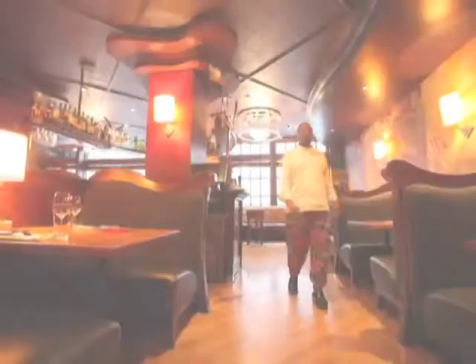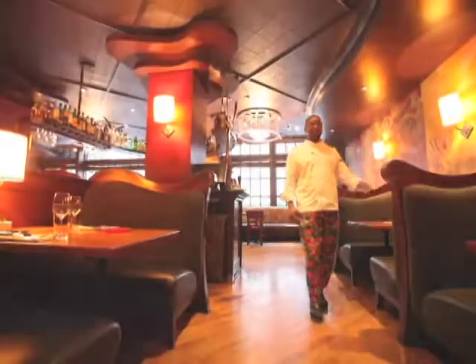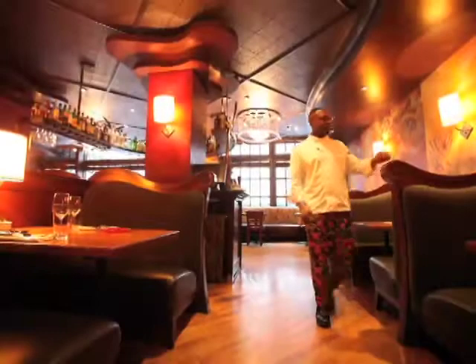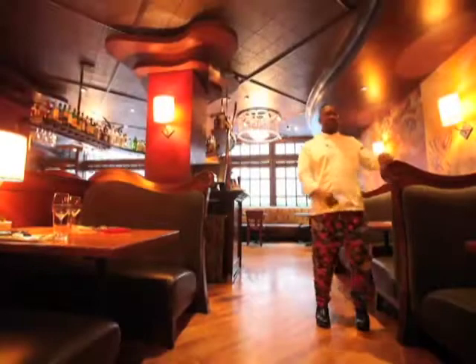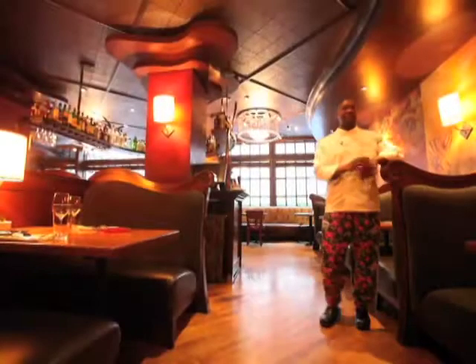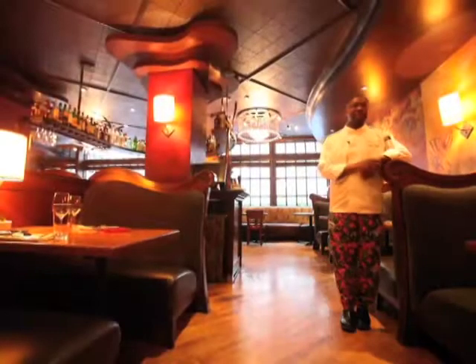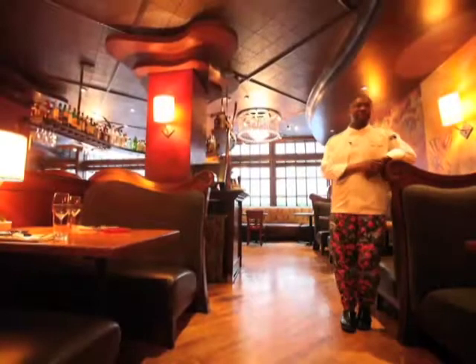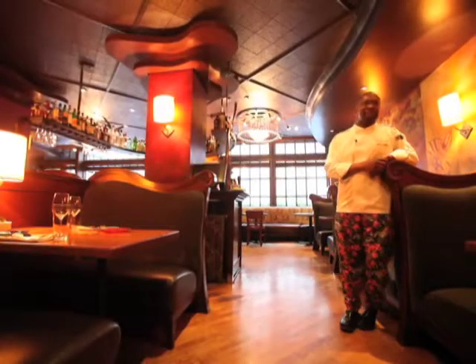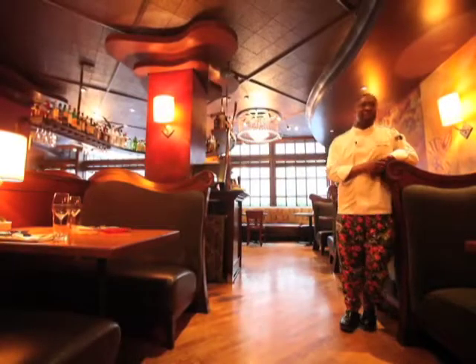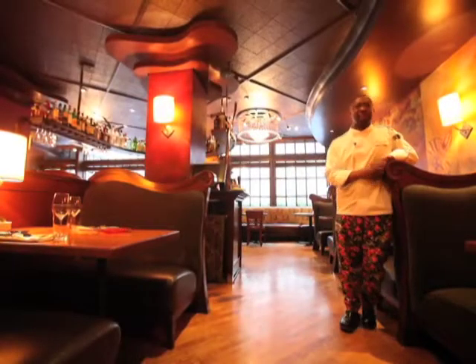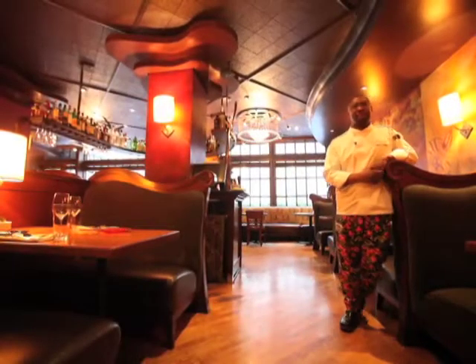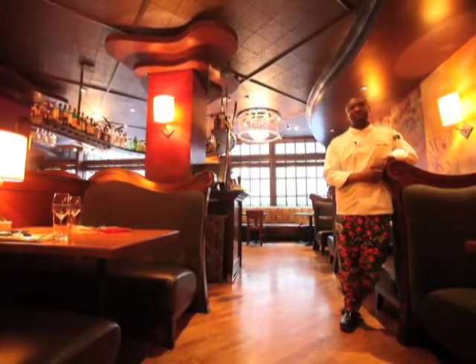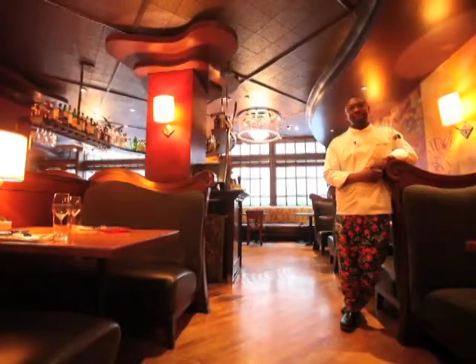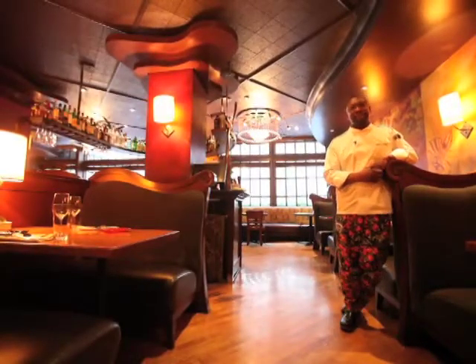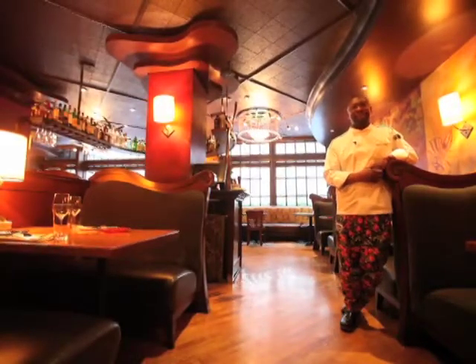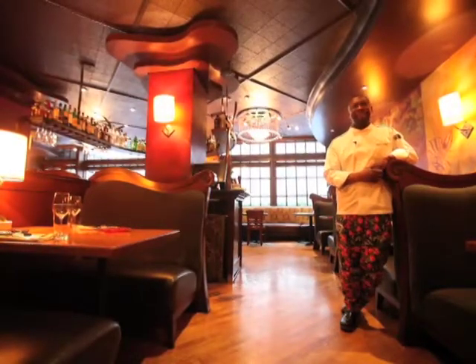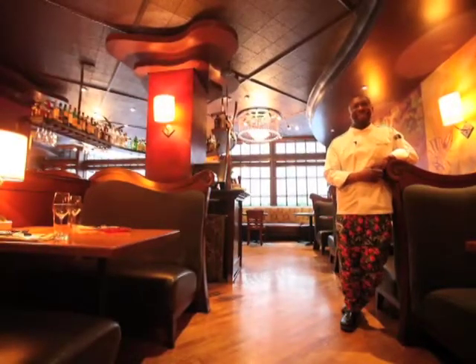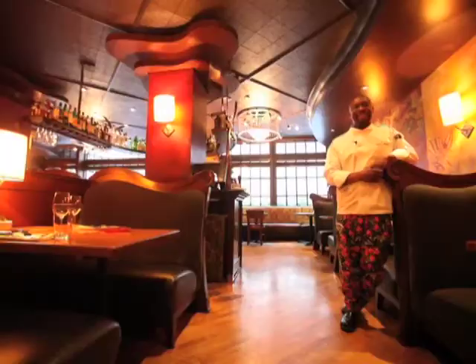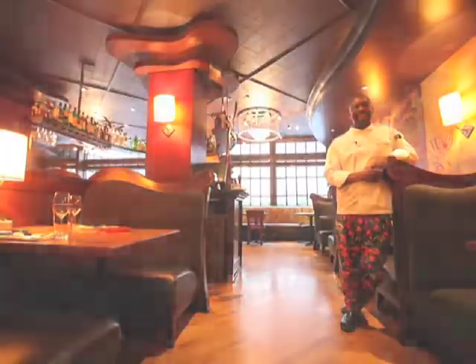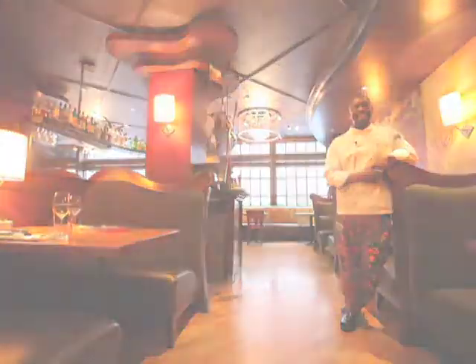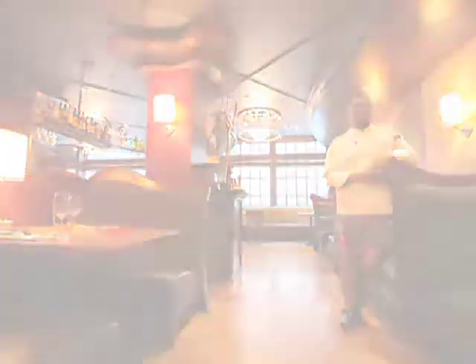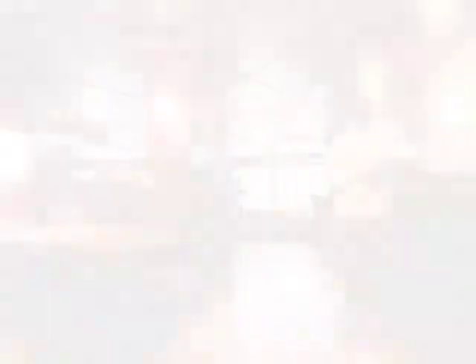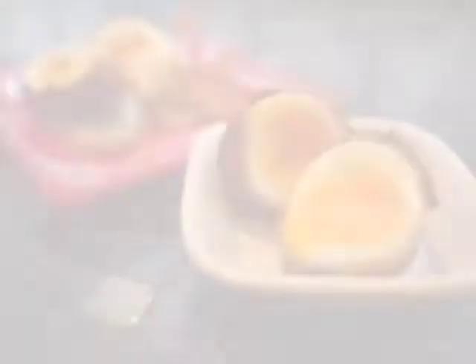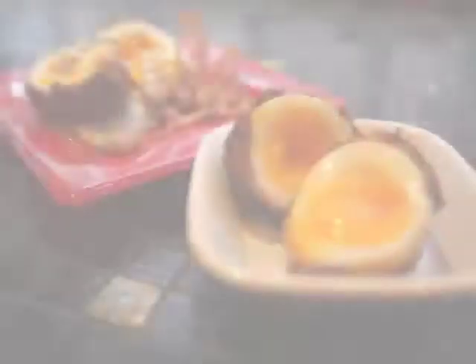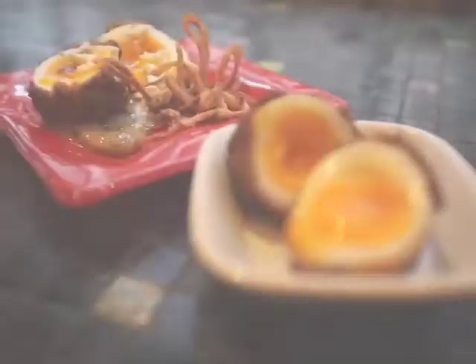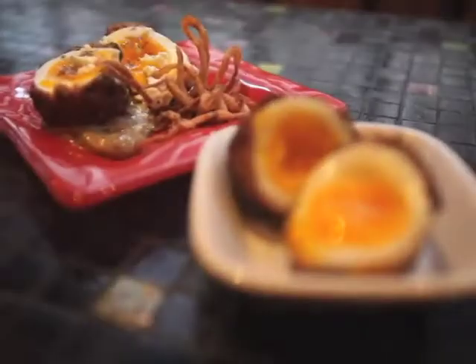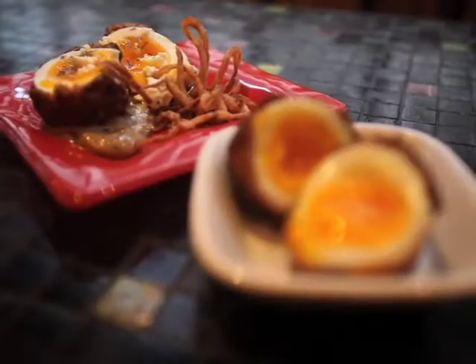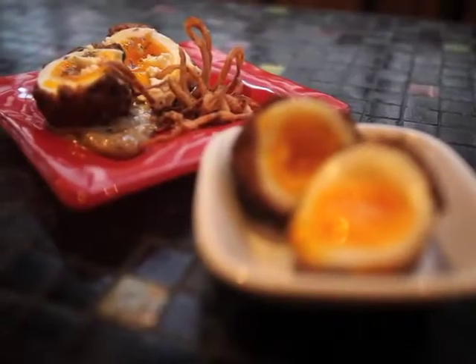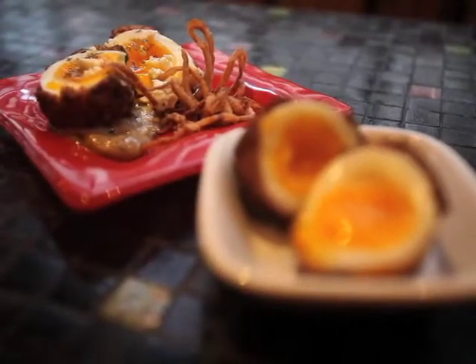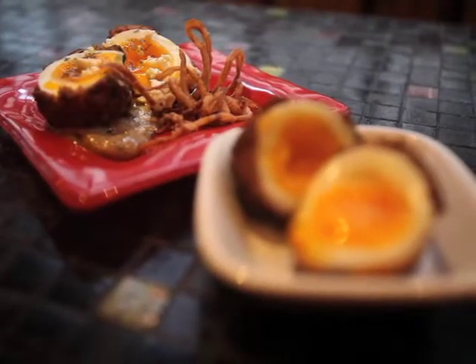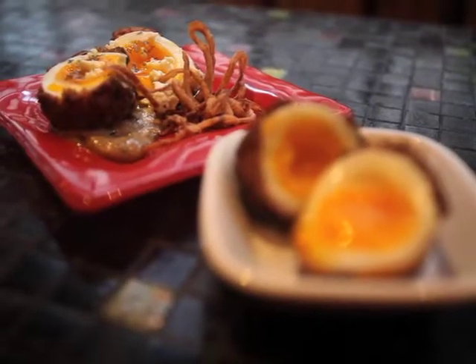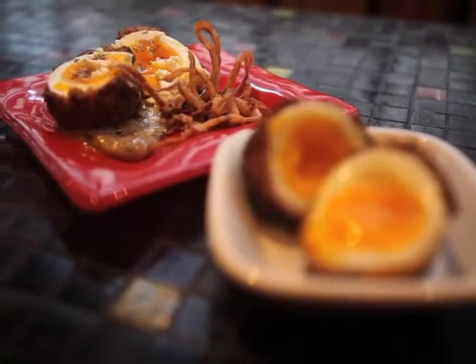Hello, my name is Chef Wayne Johnson. I'm the executive chef here at Andaluka Restaurant. And today we will be doing the lamb burger meatball.